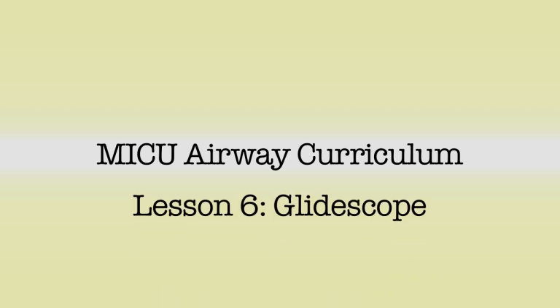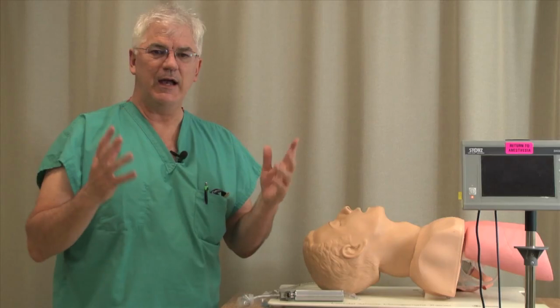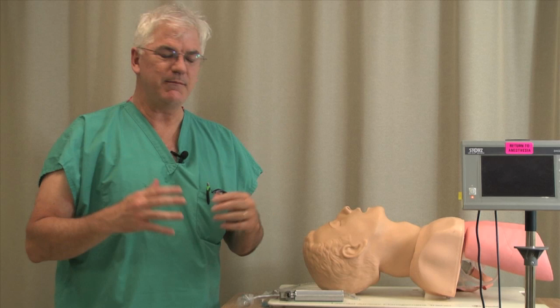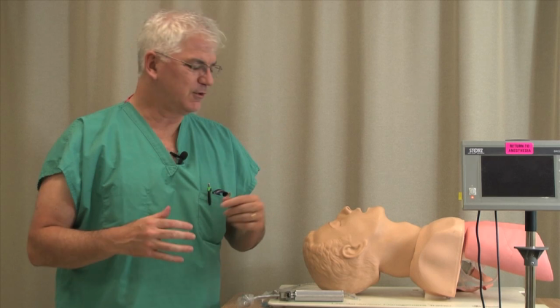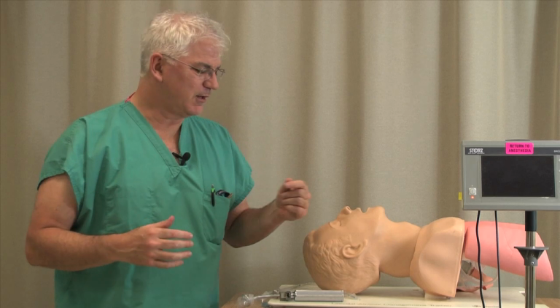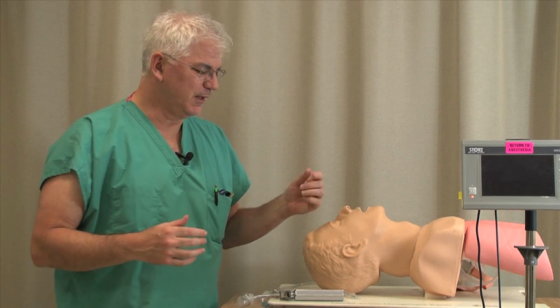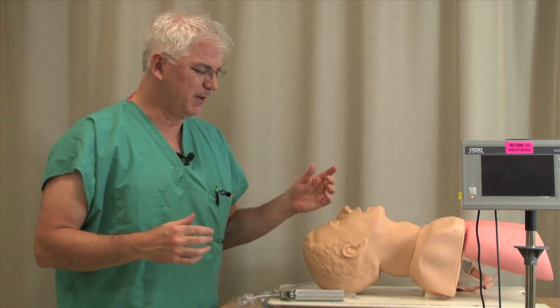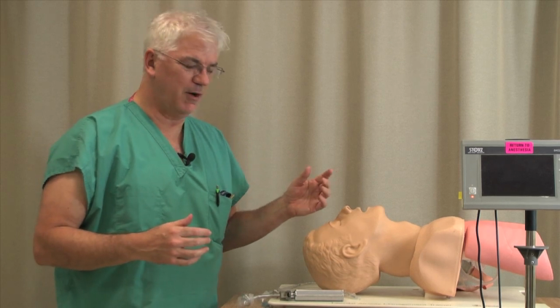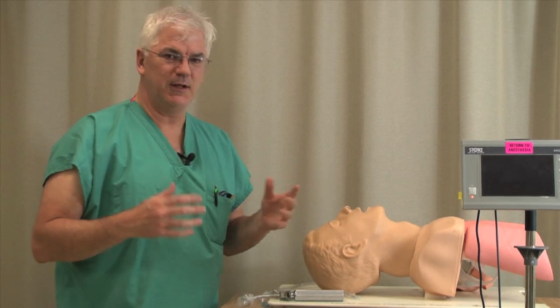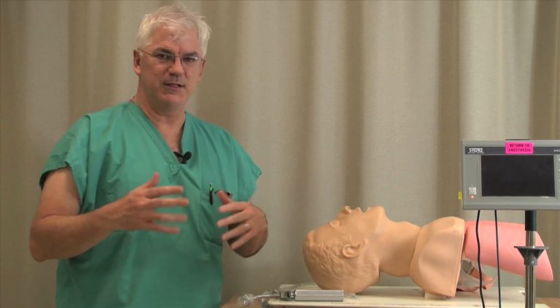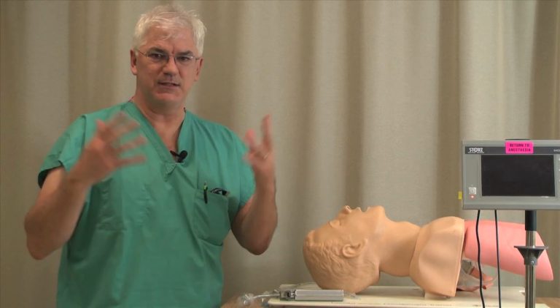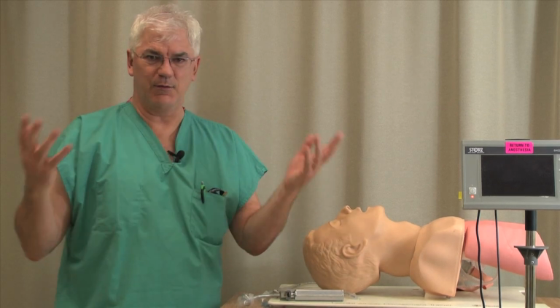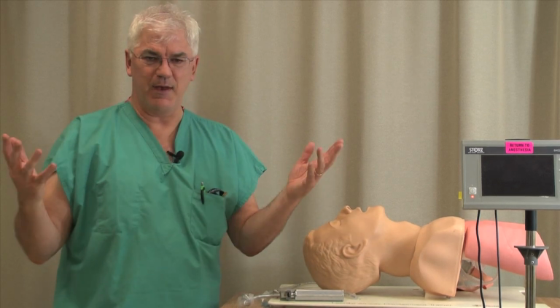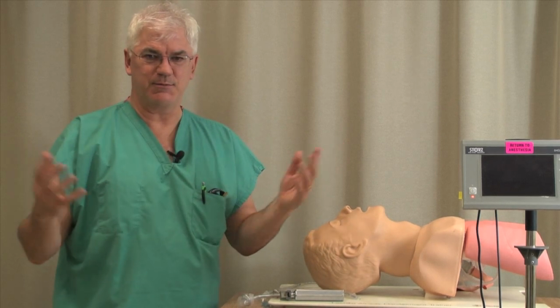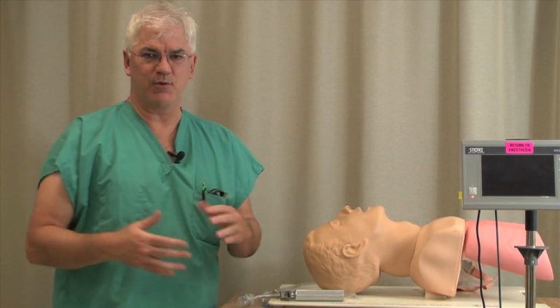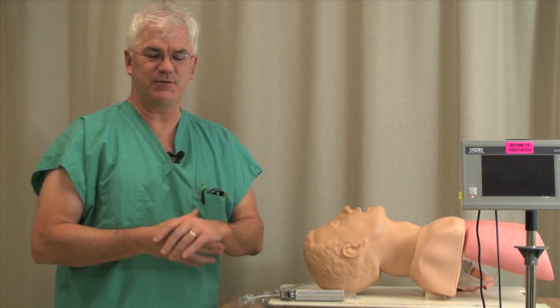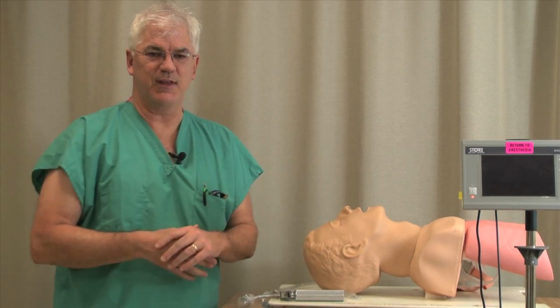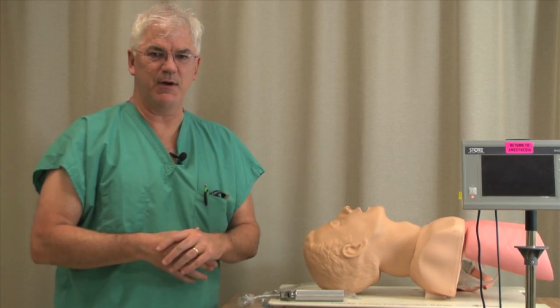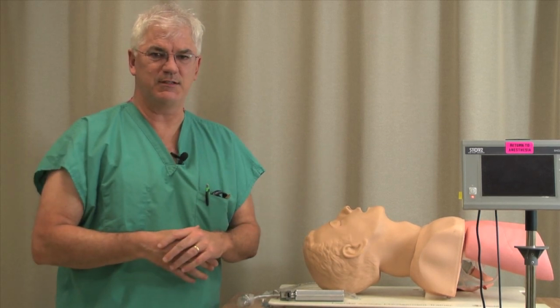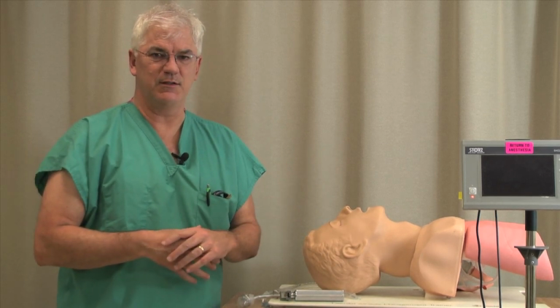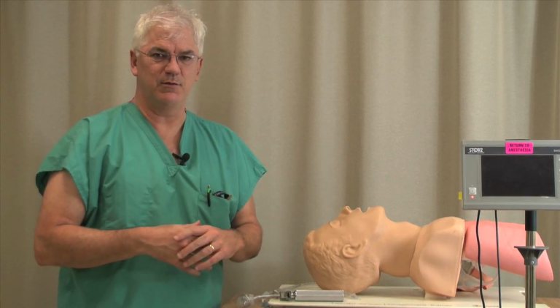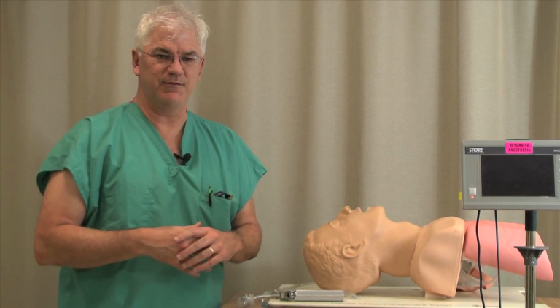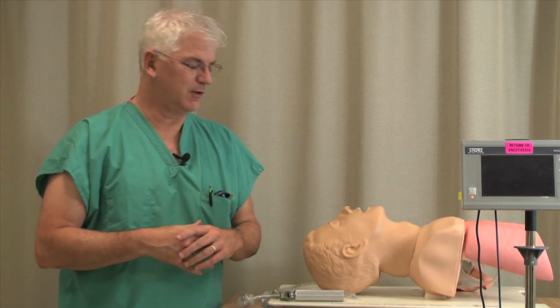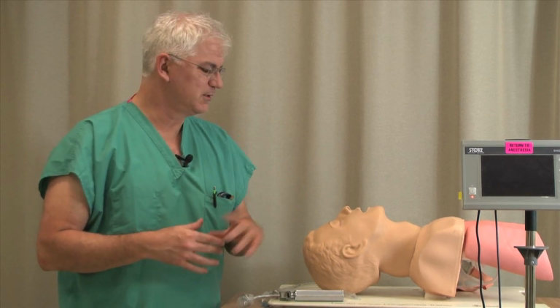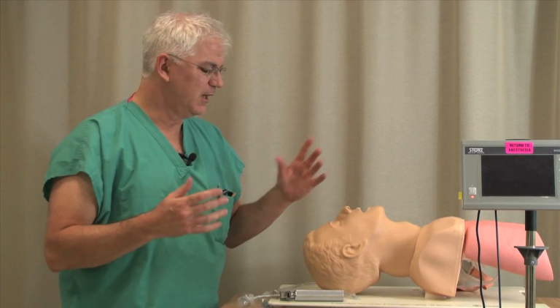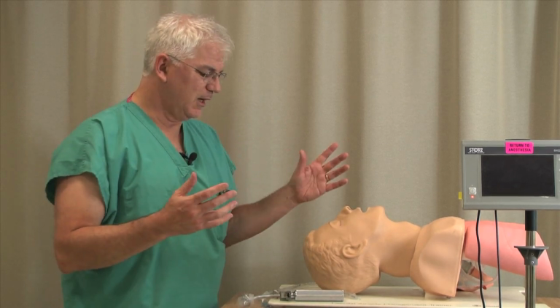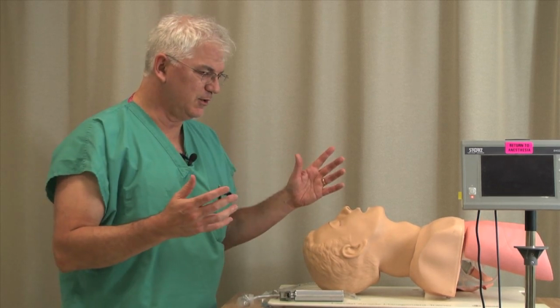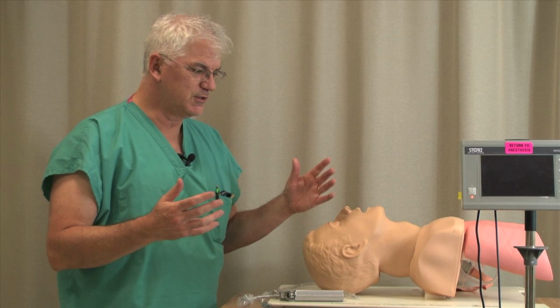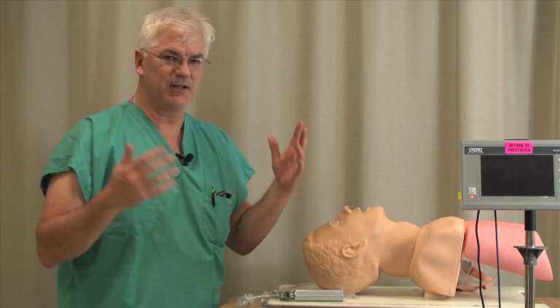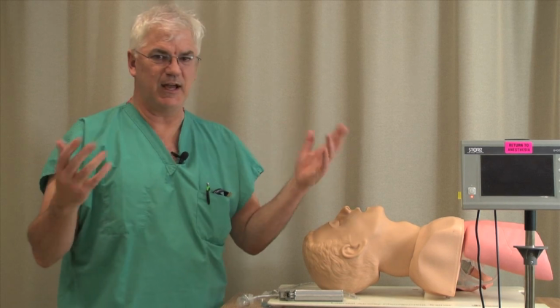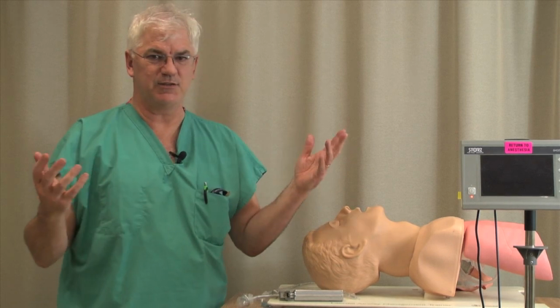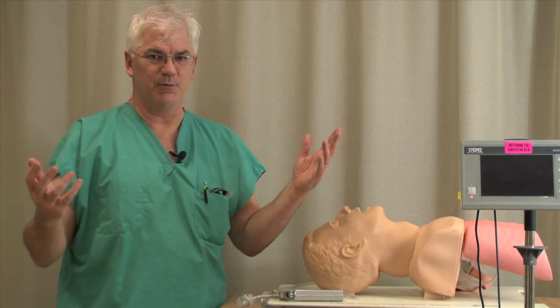Hi, I'm going to talk a little bit about, in this airway management course for the MICU fellows, use of the GlideScope.